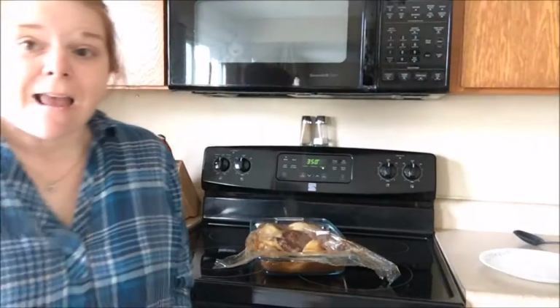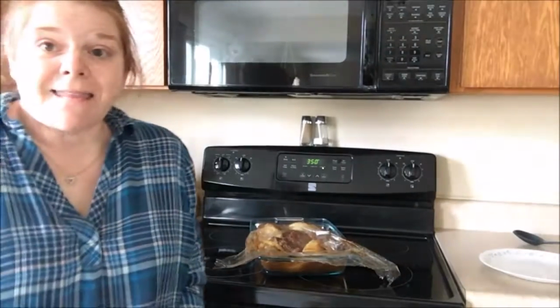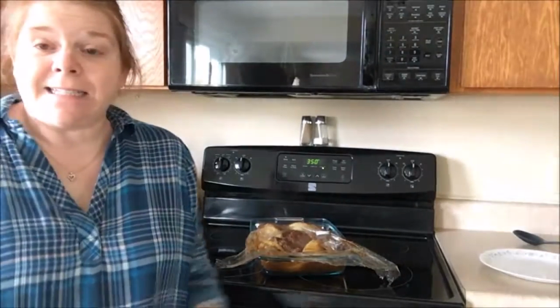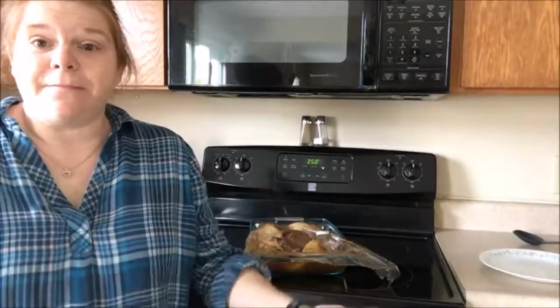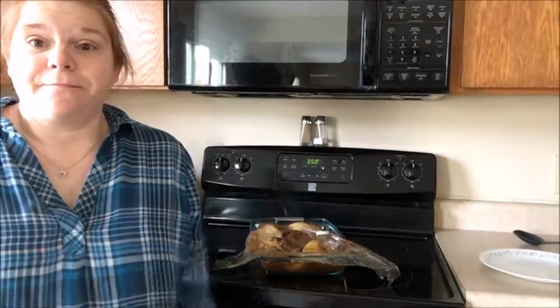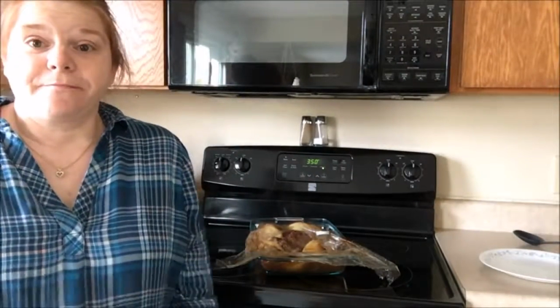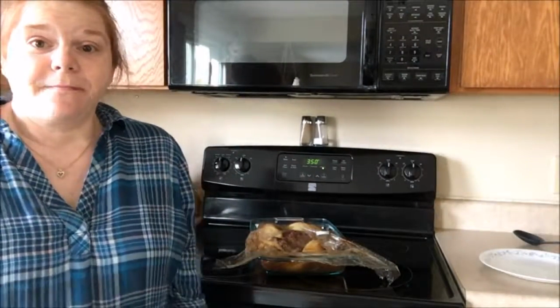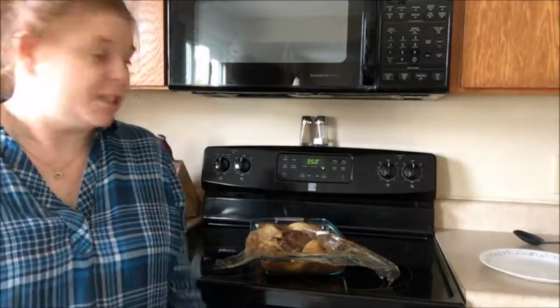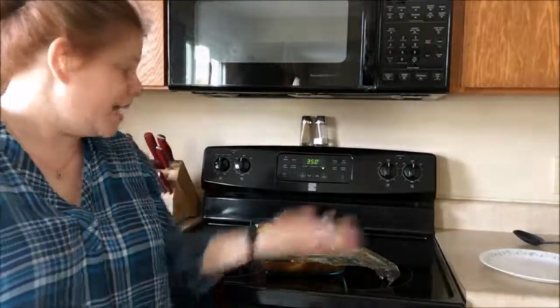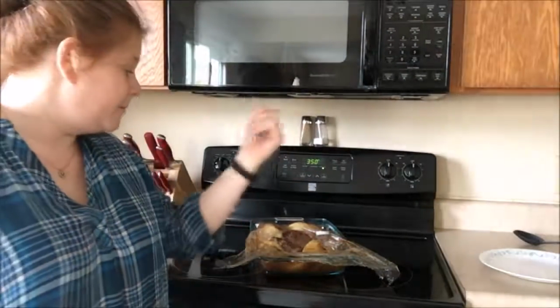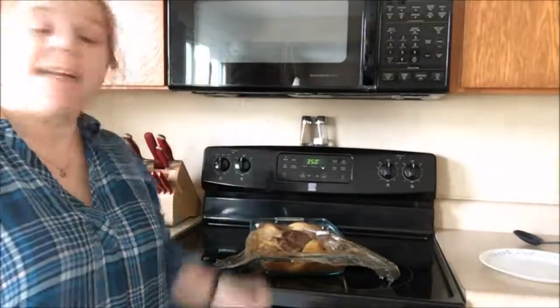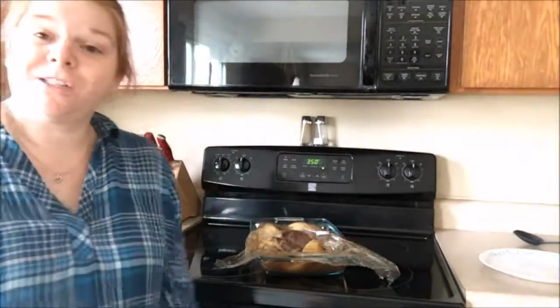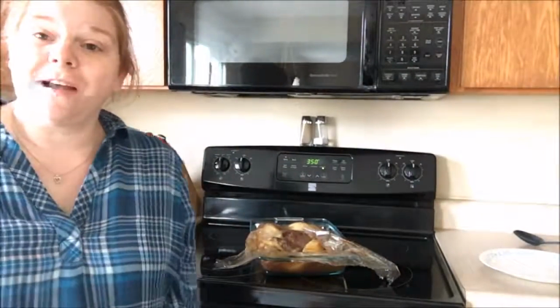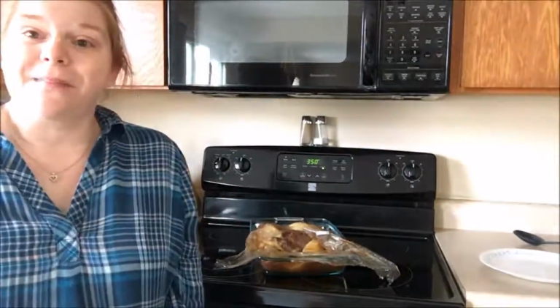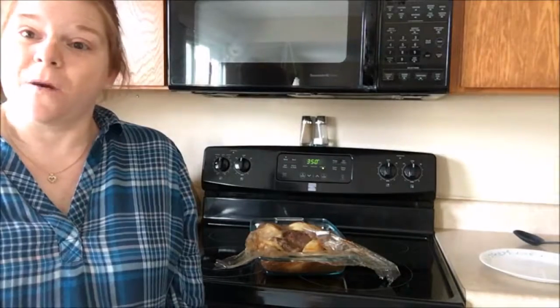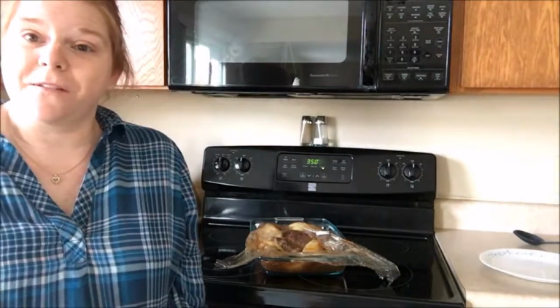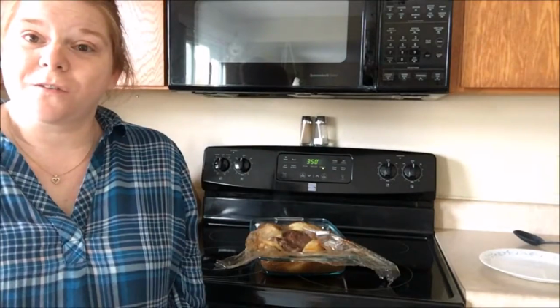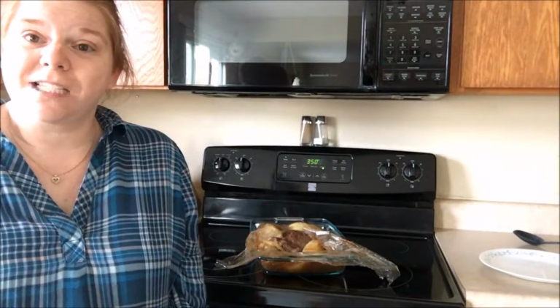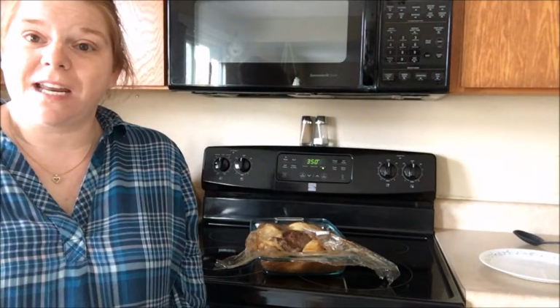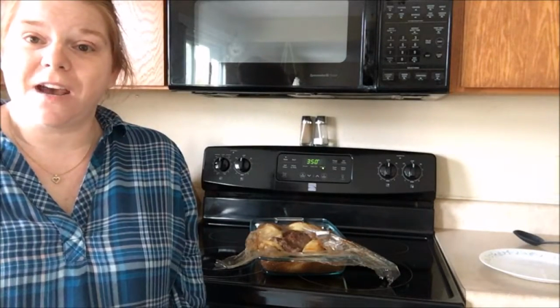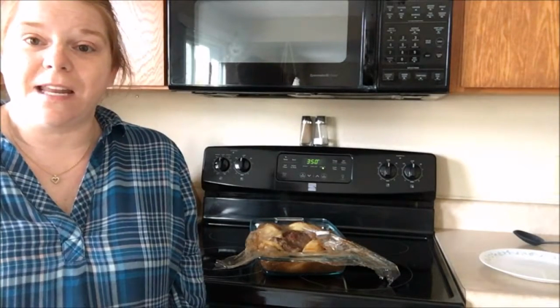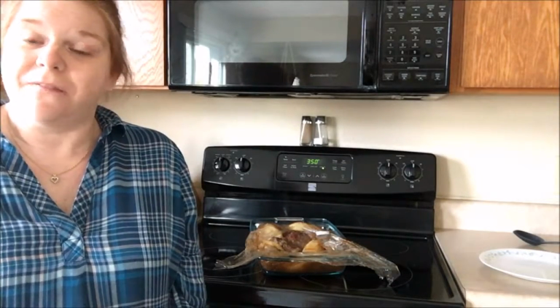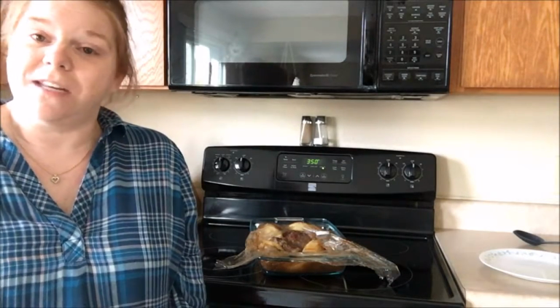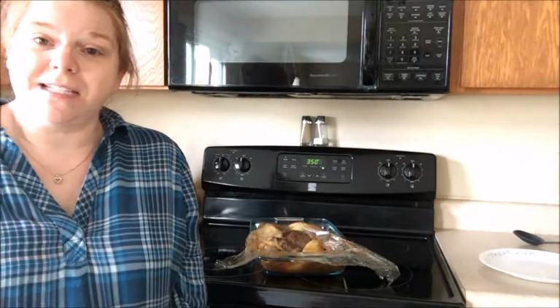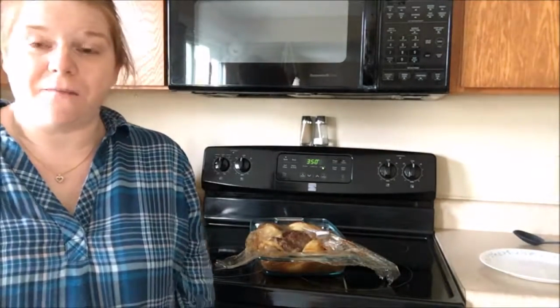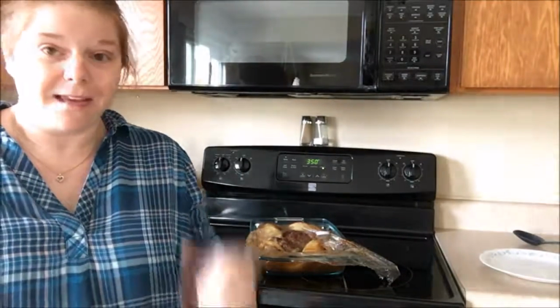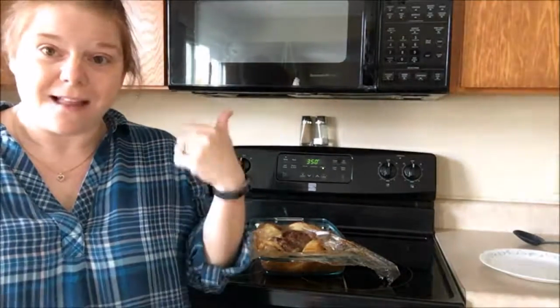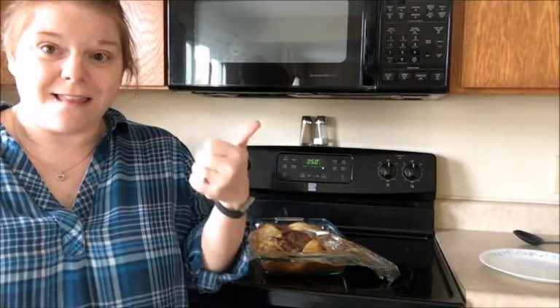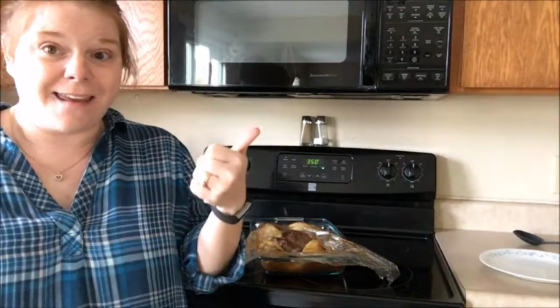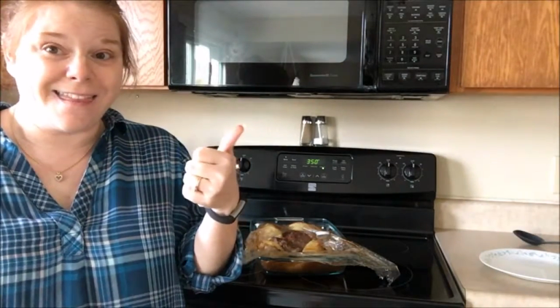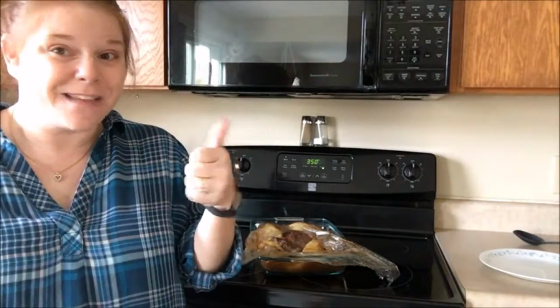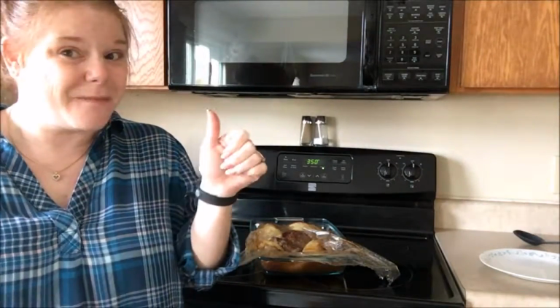And that's it — dish it out and enjoy. I hope you've enjoyed this video and if you did give me a like and a thumbs up.